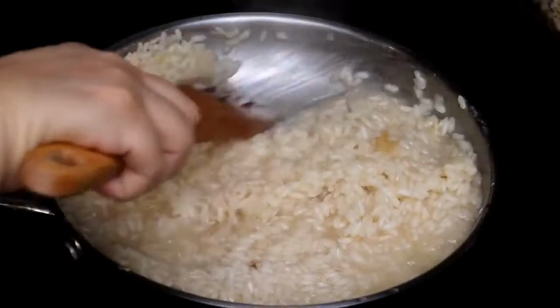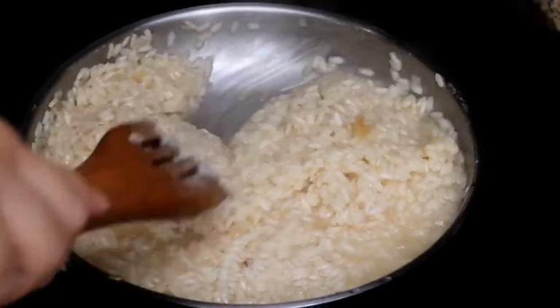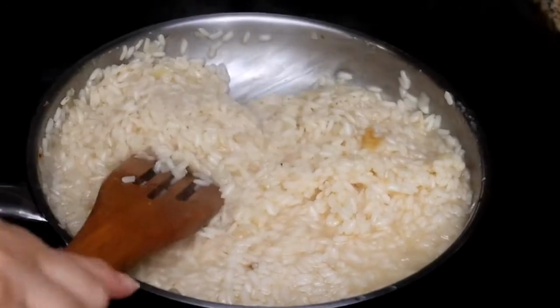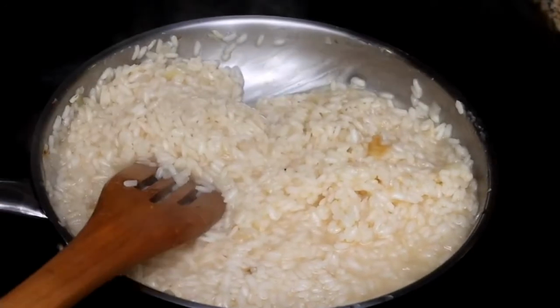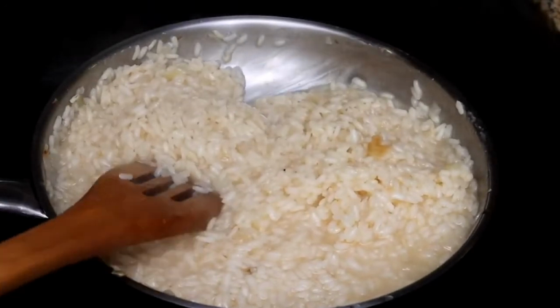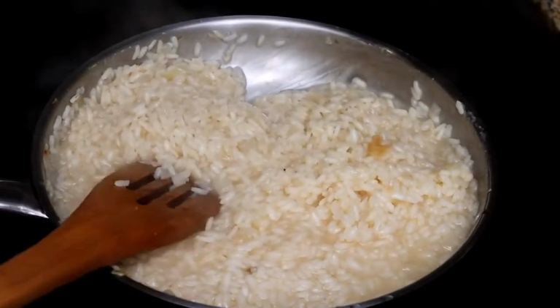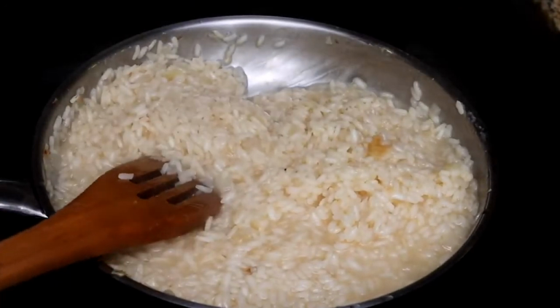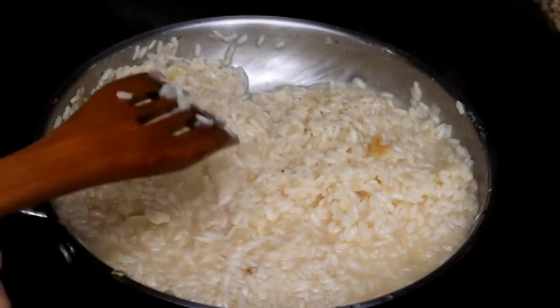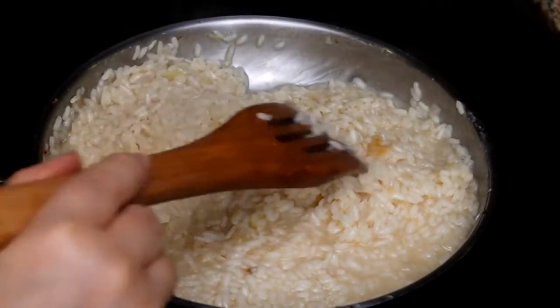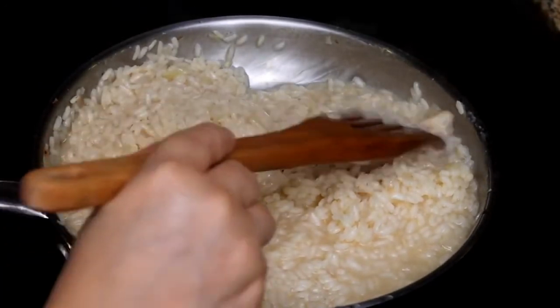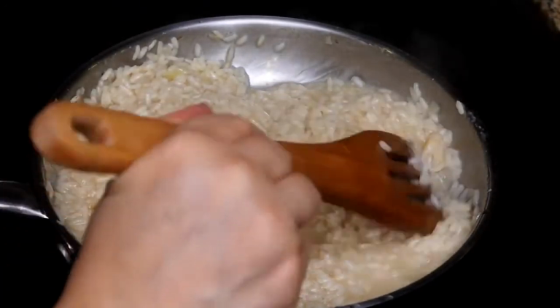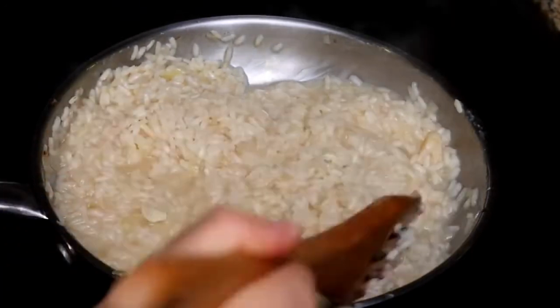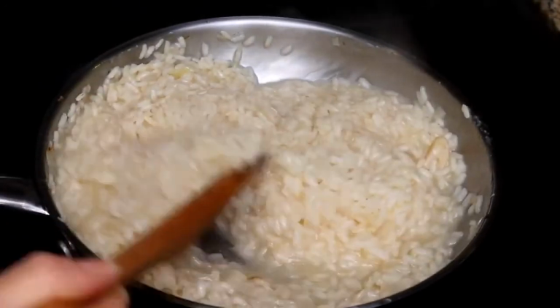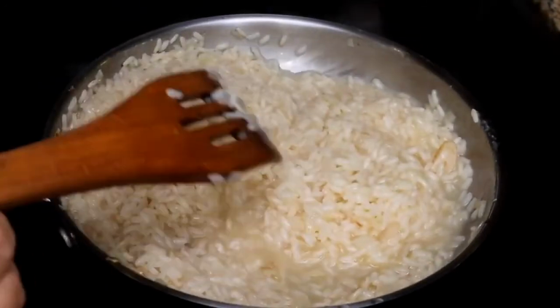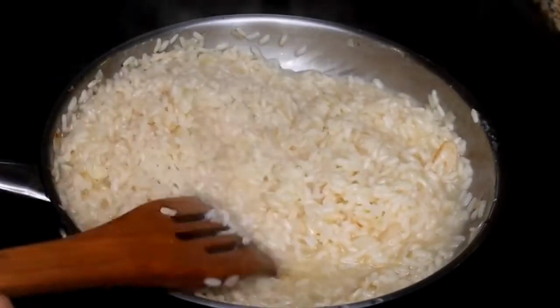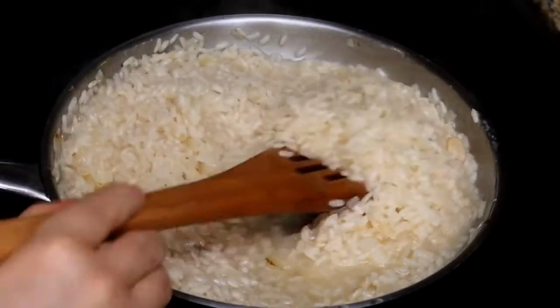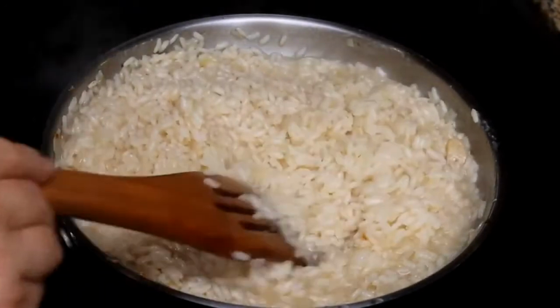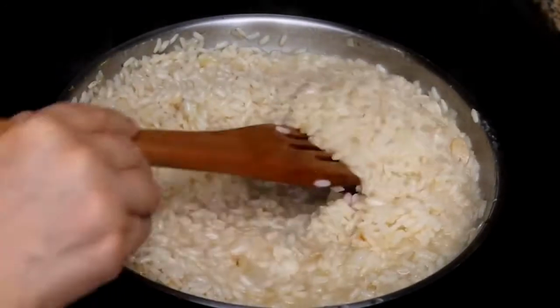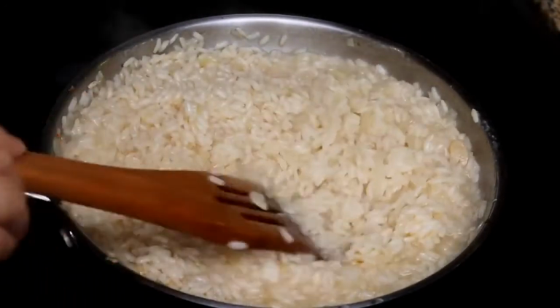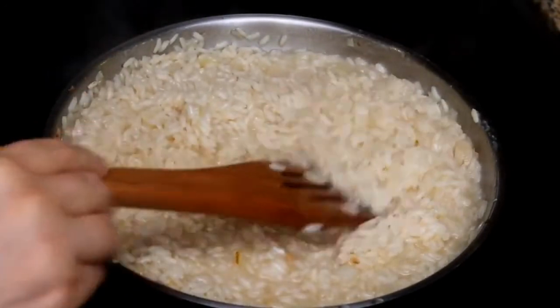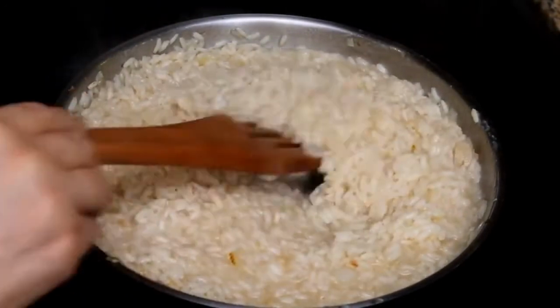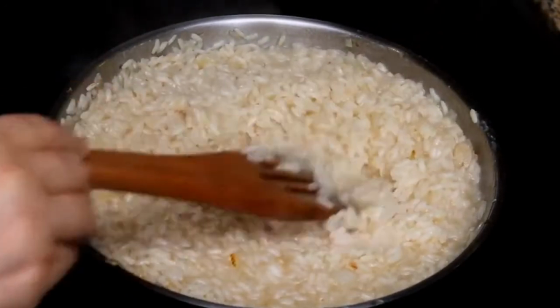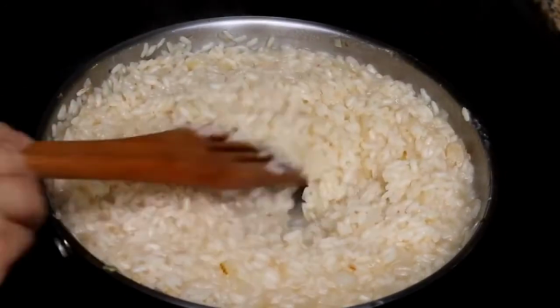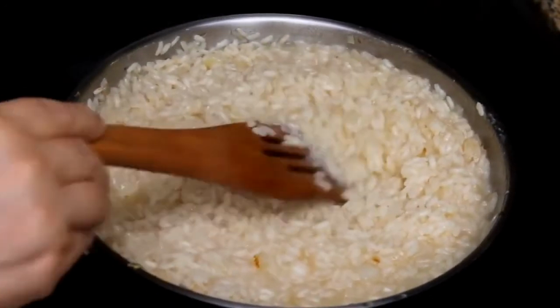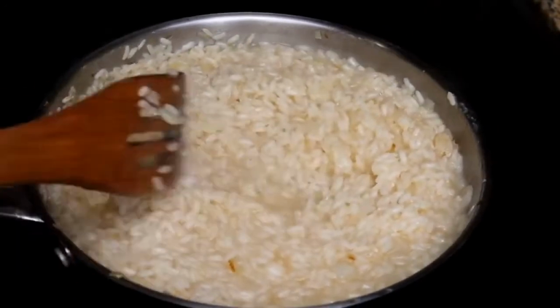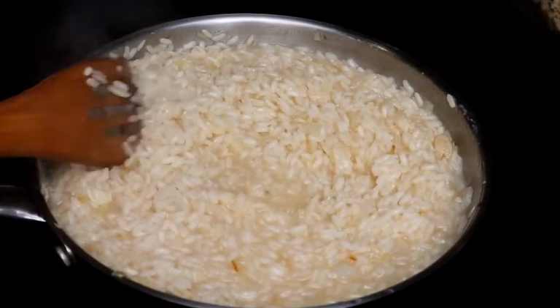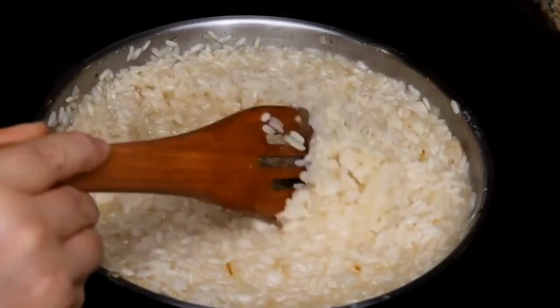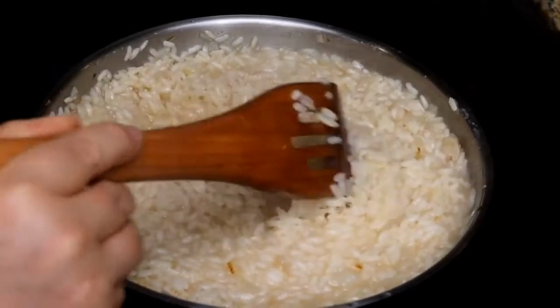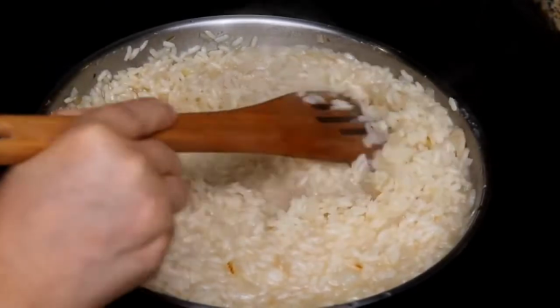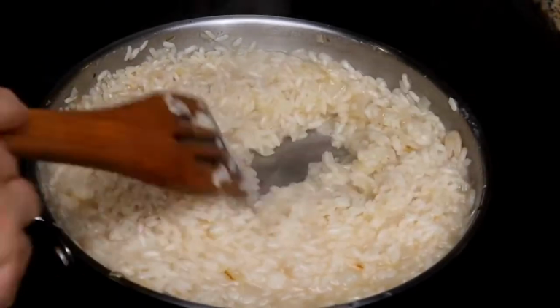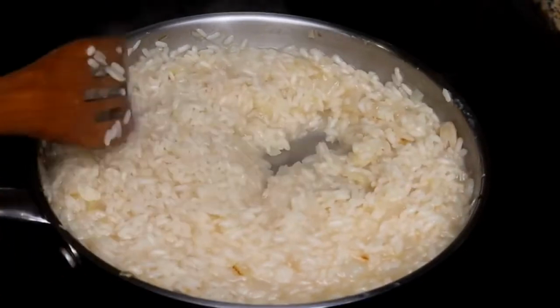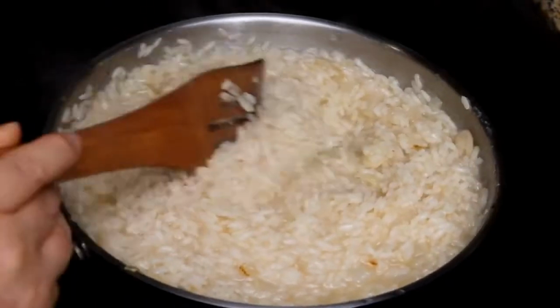The rice is almost tender — it's almost there — and we want to allow it to cook for another 5 to 7 minutes.